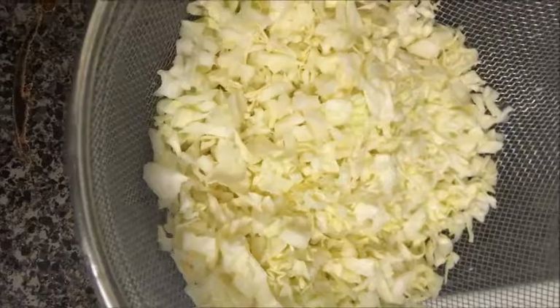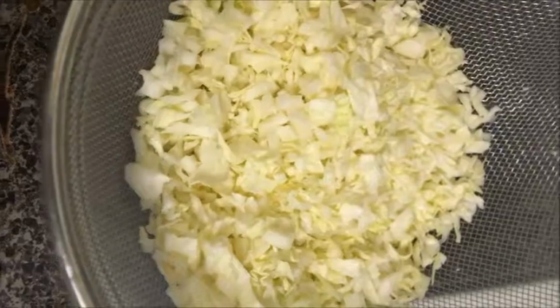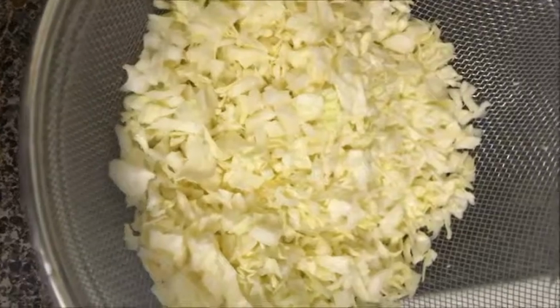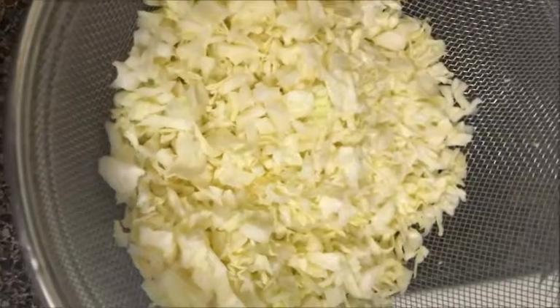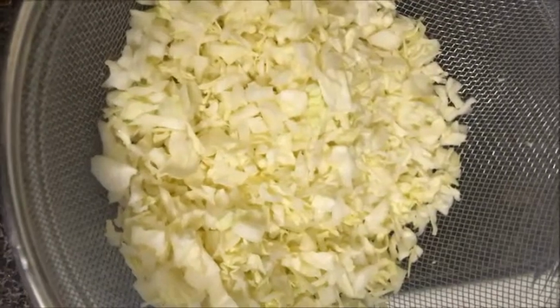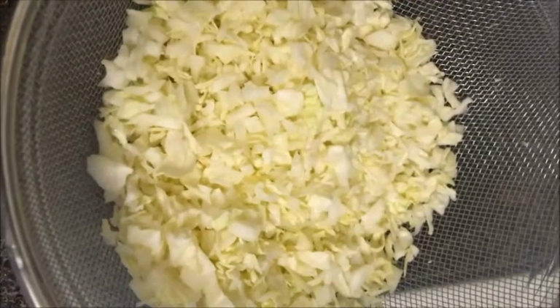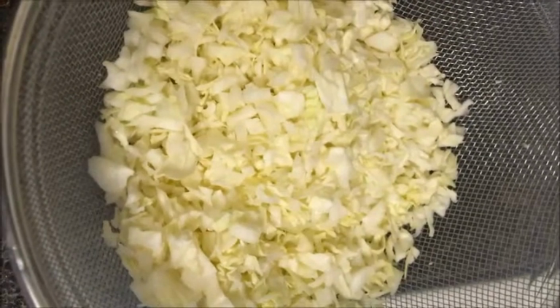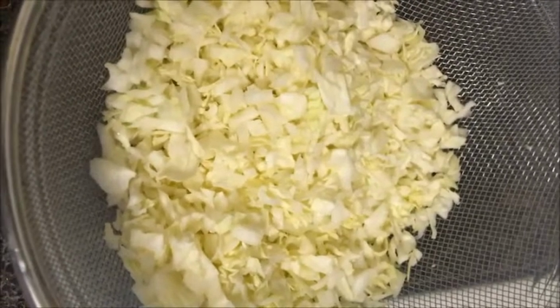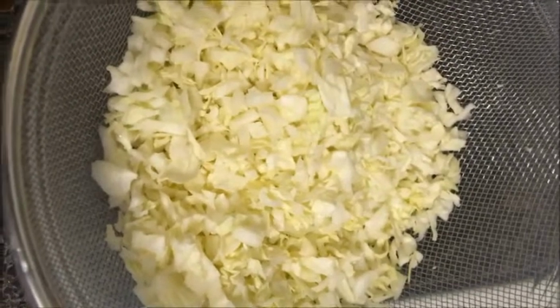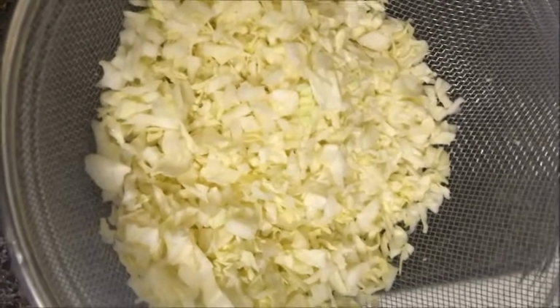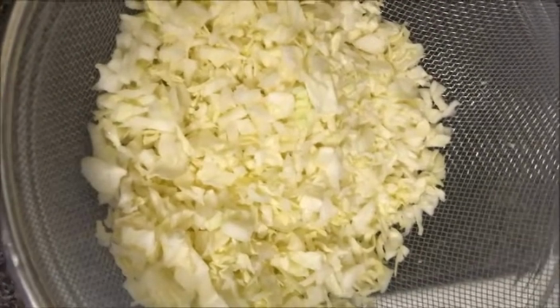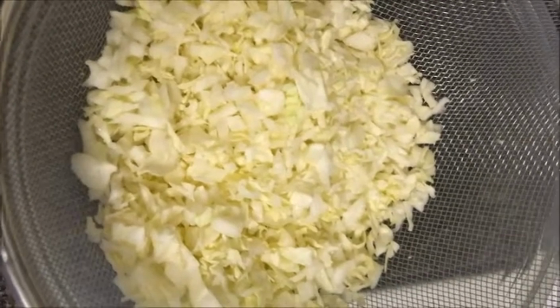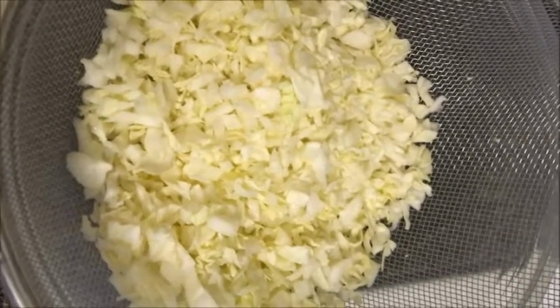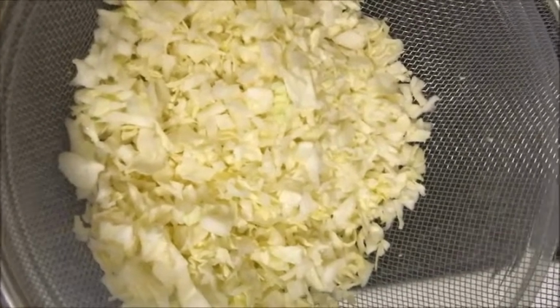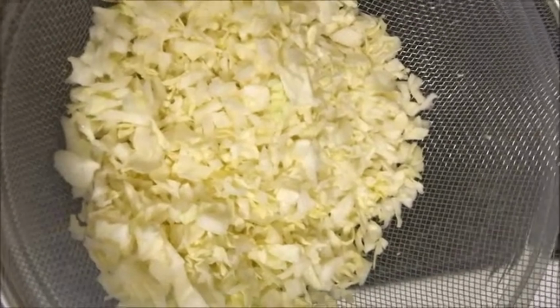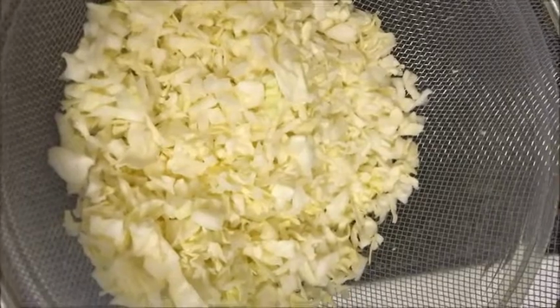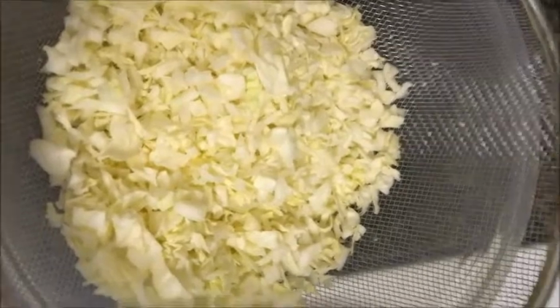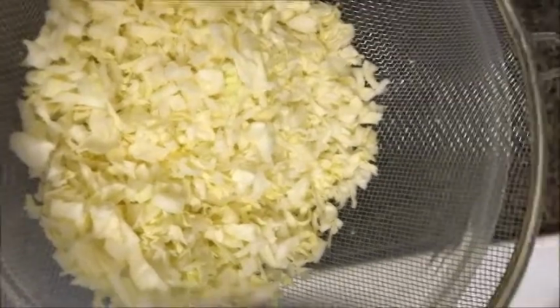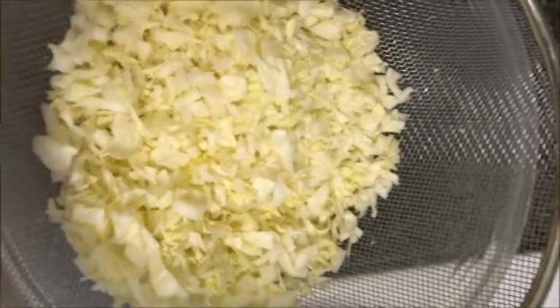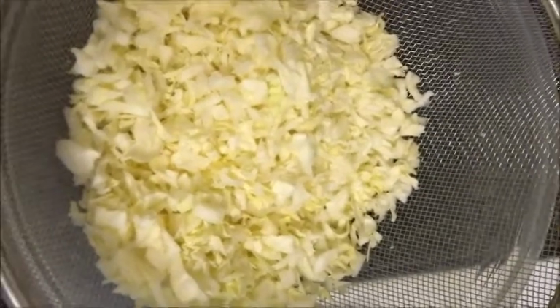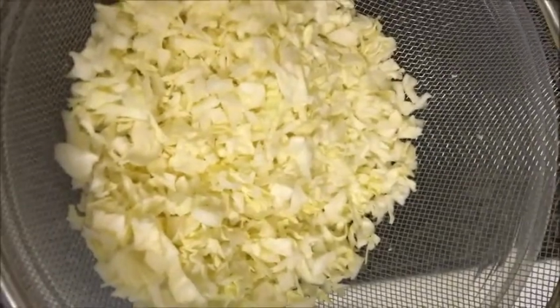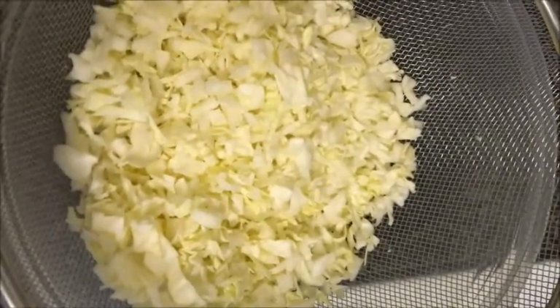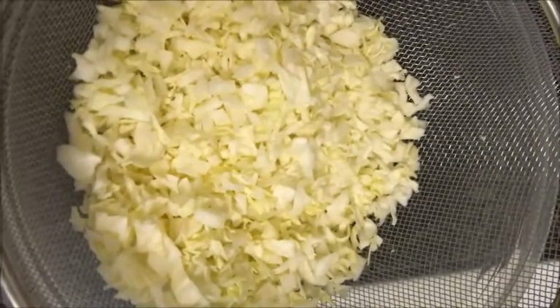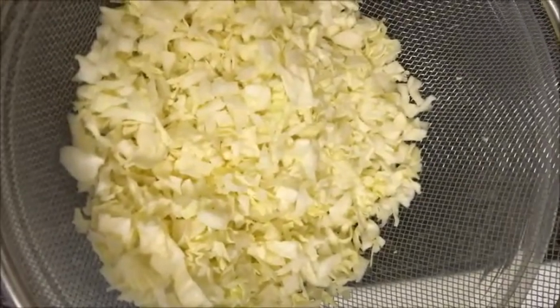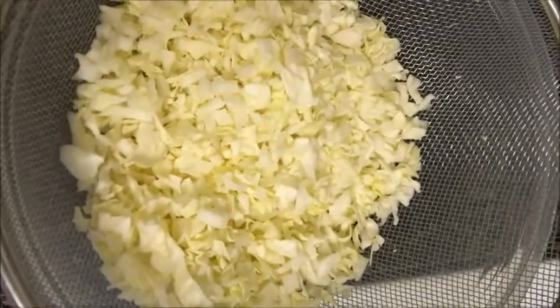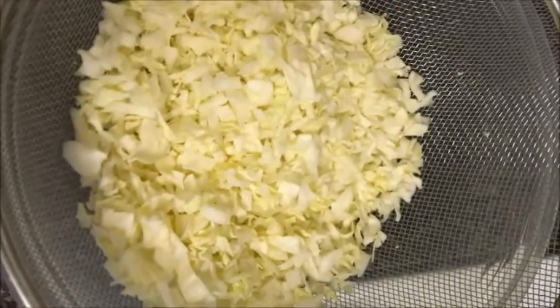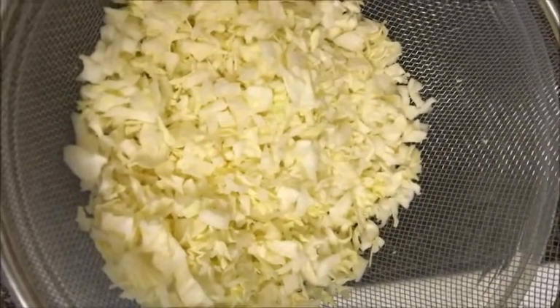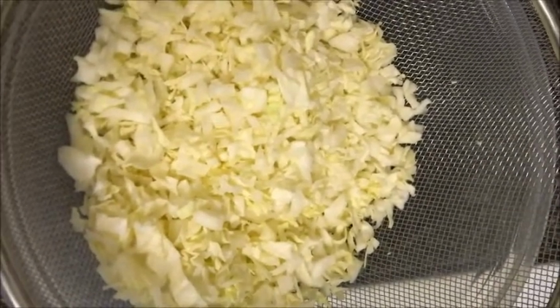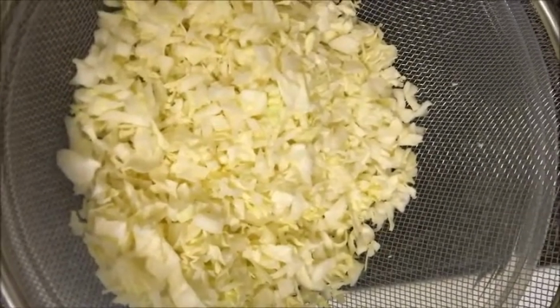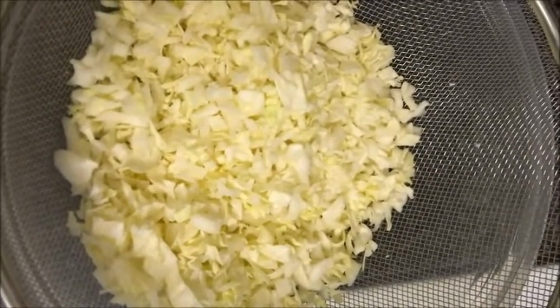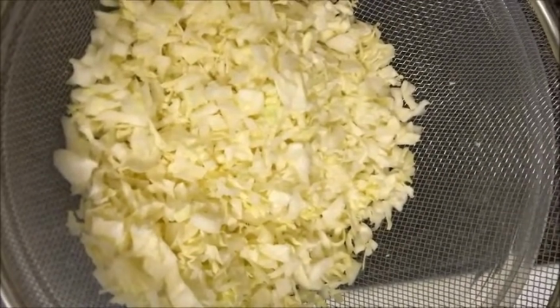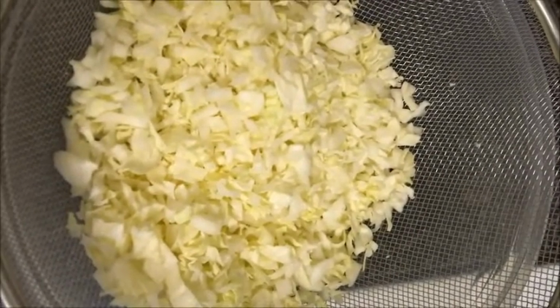Hello friends, welcome to Spicy Food World. We will see the recipe on the road.